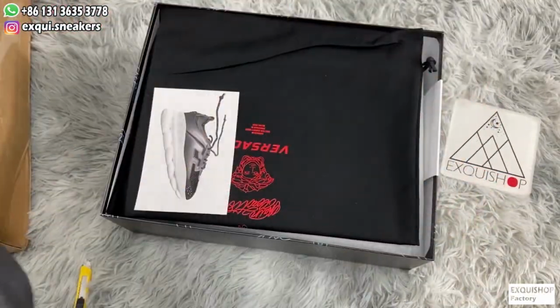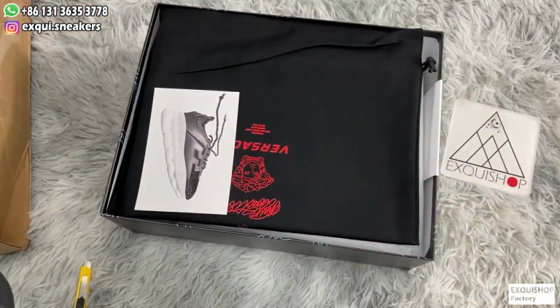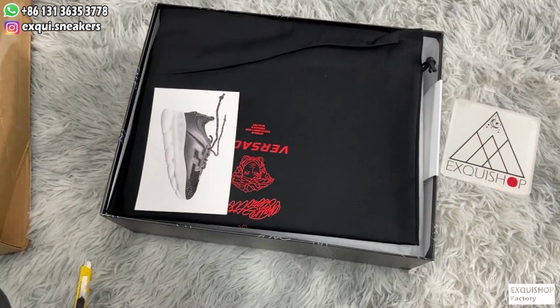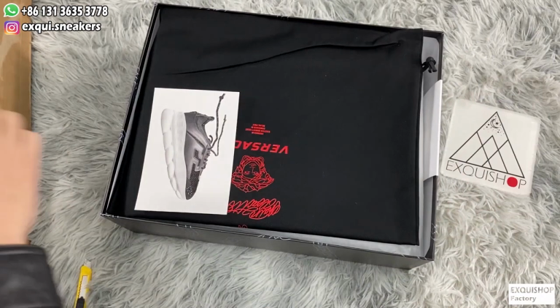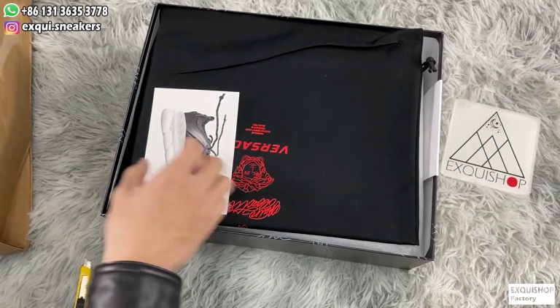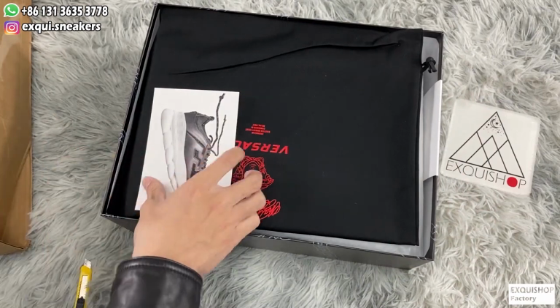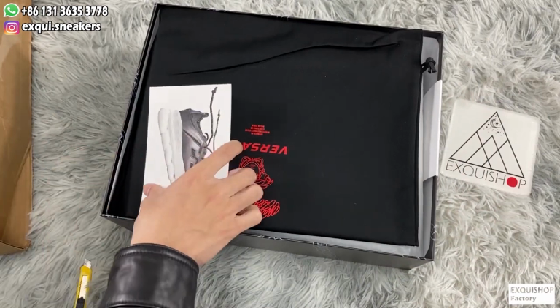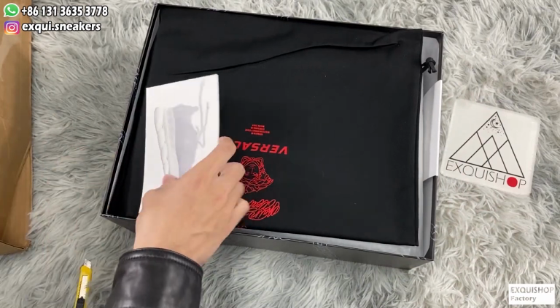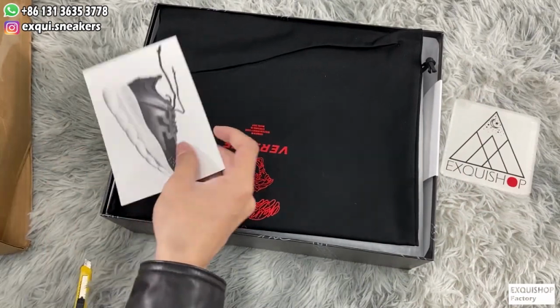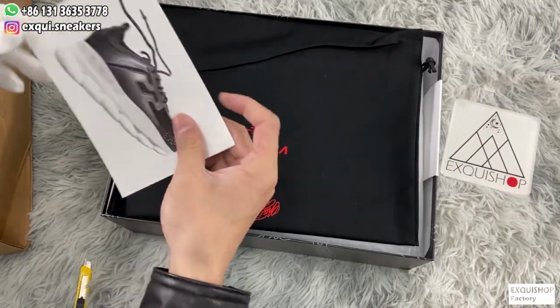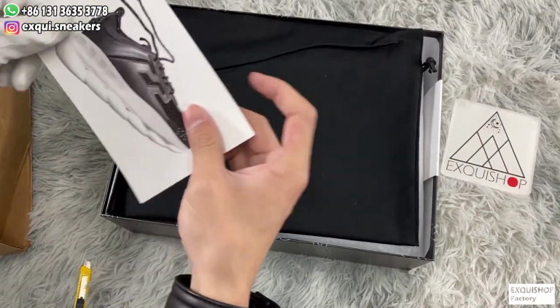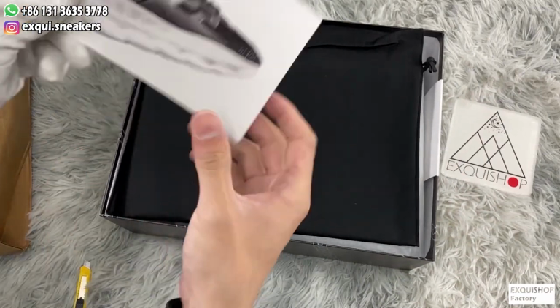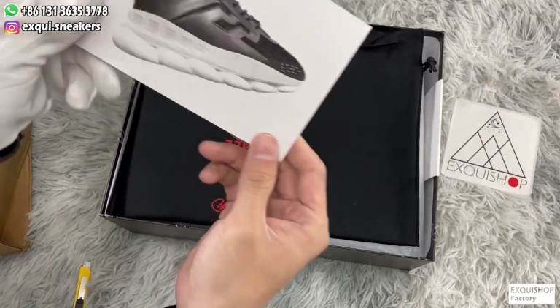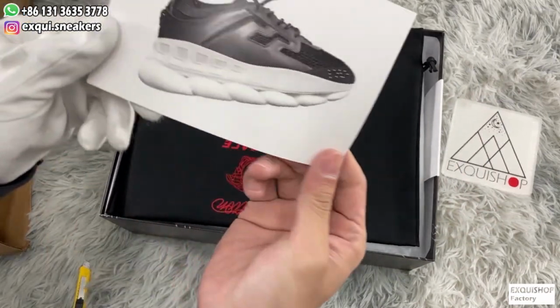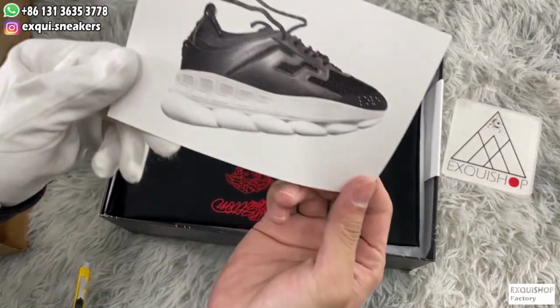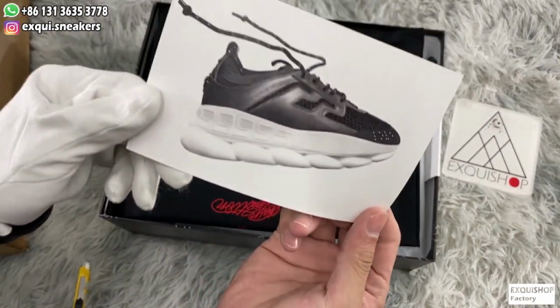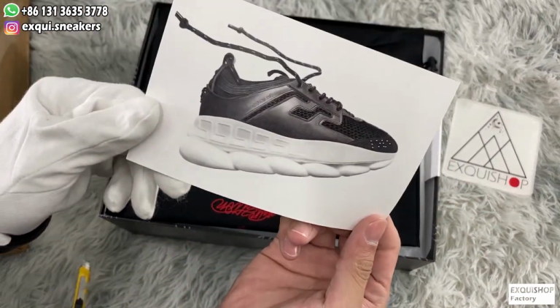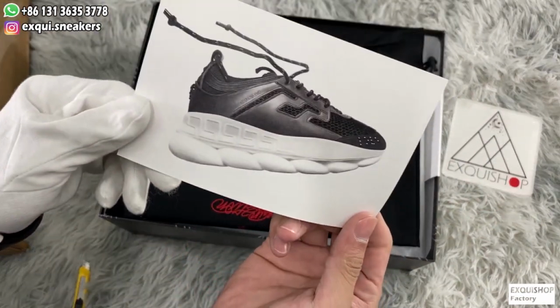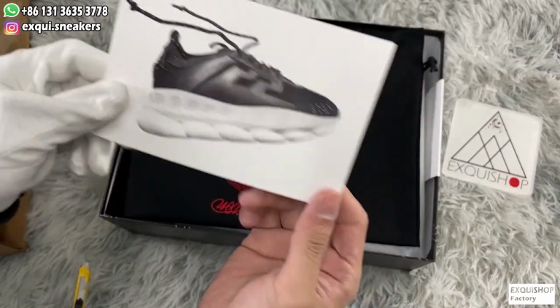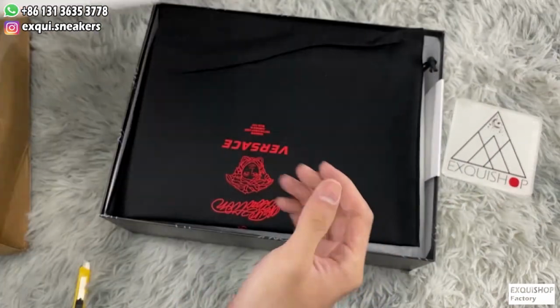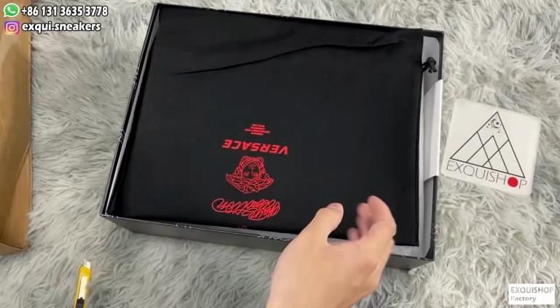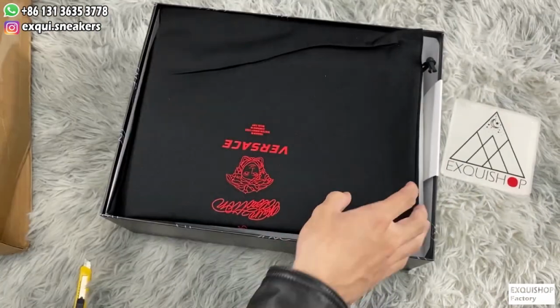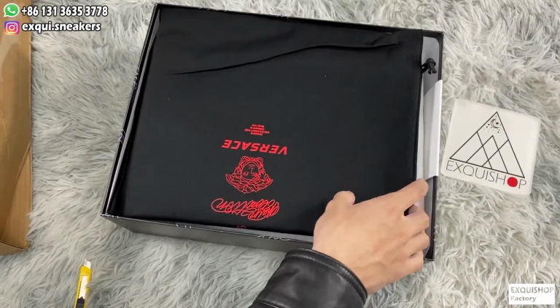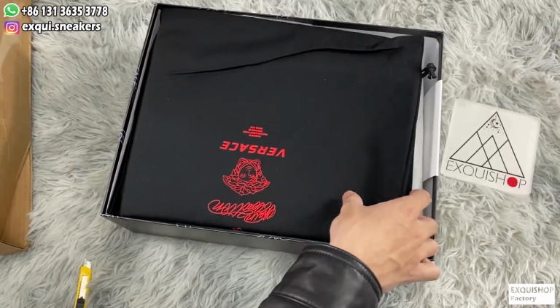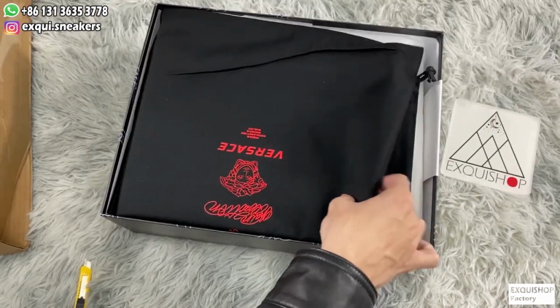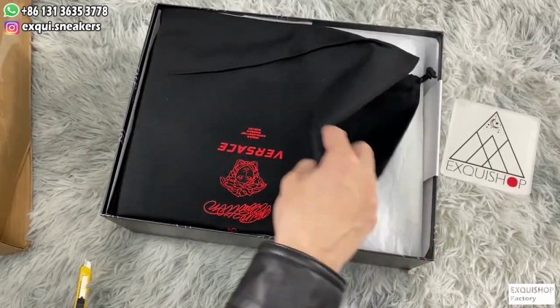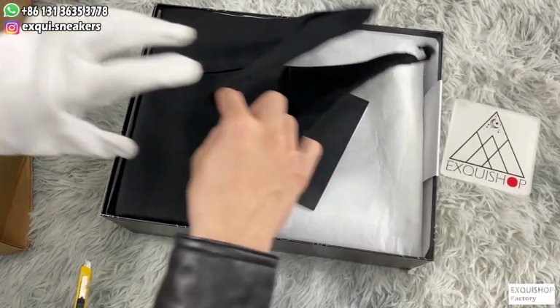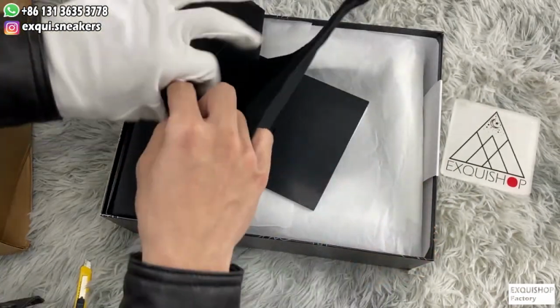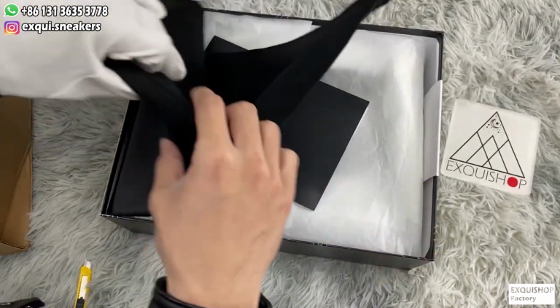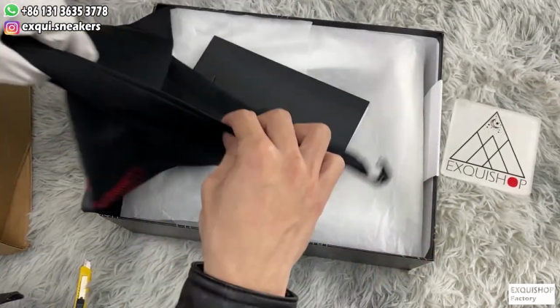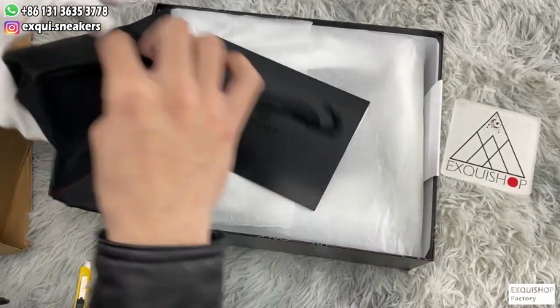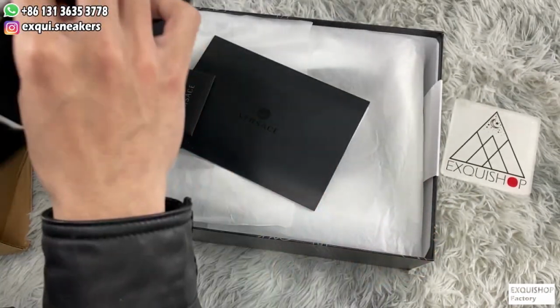Take off the garber, a style card firstly. It shows the picture of this pair of shoes.